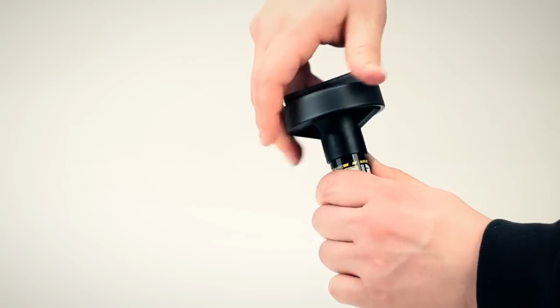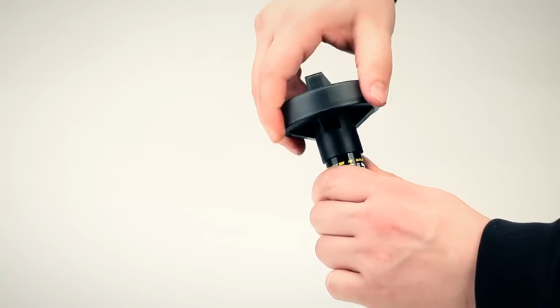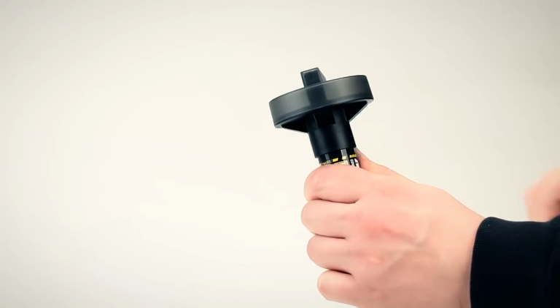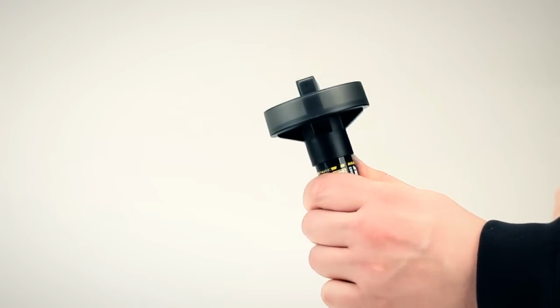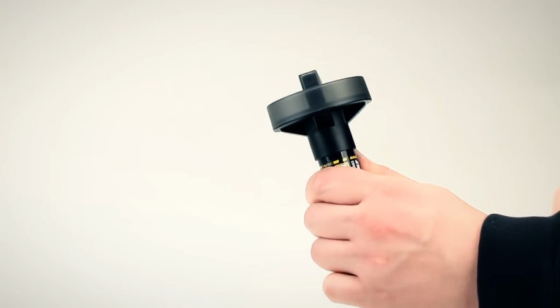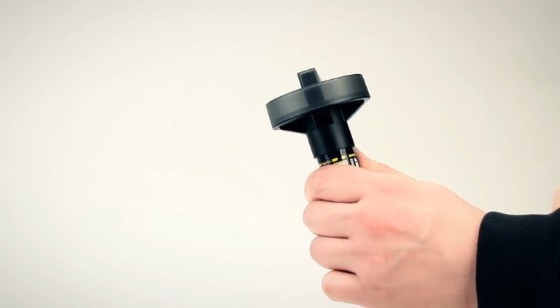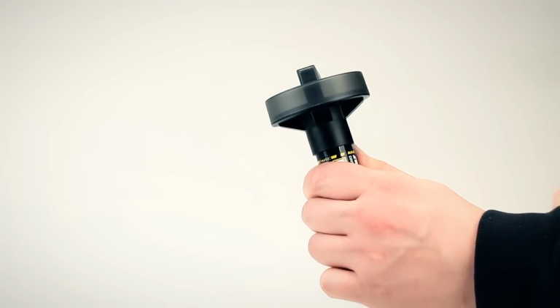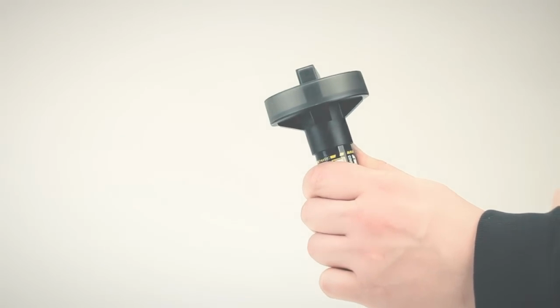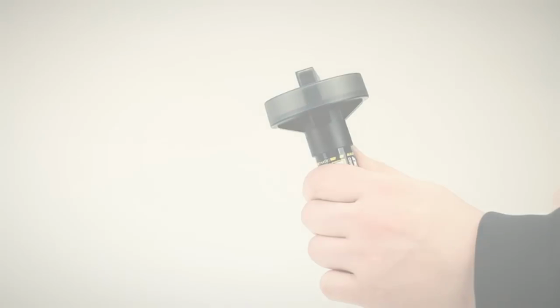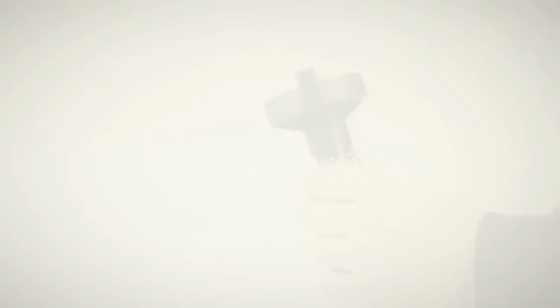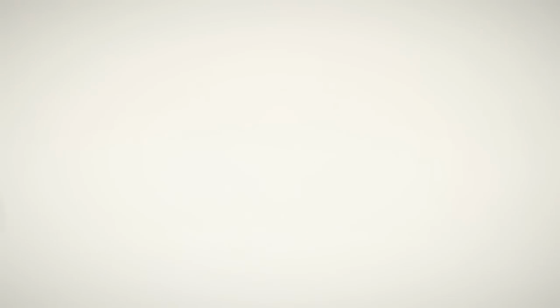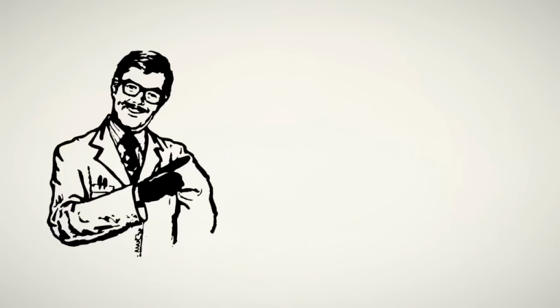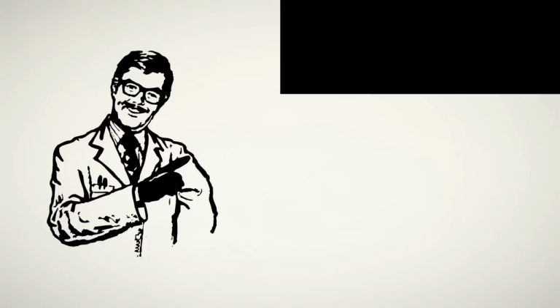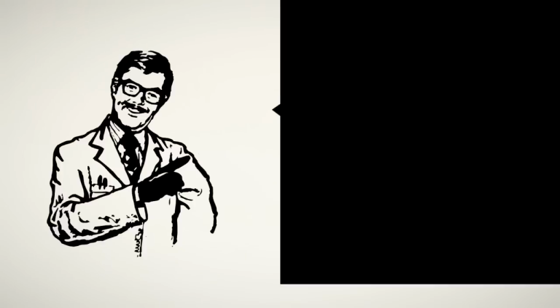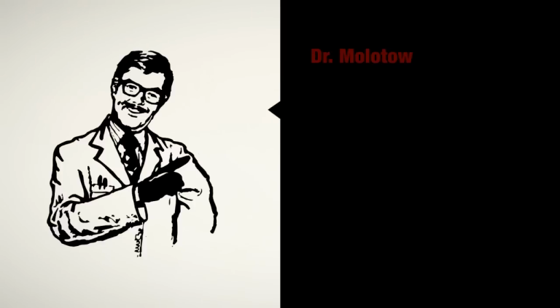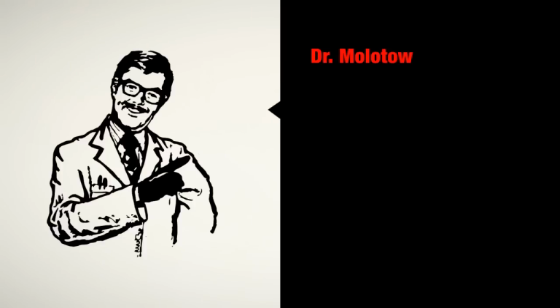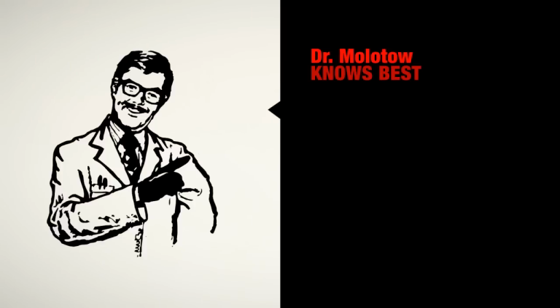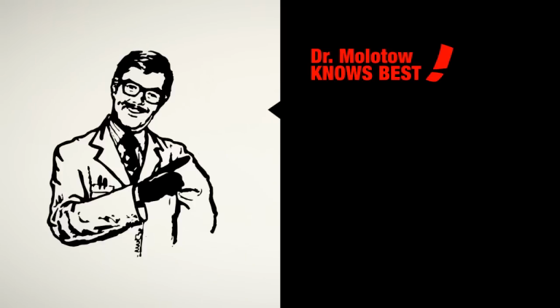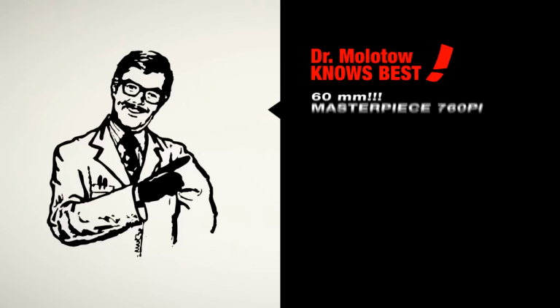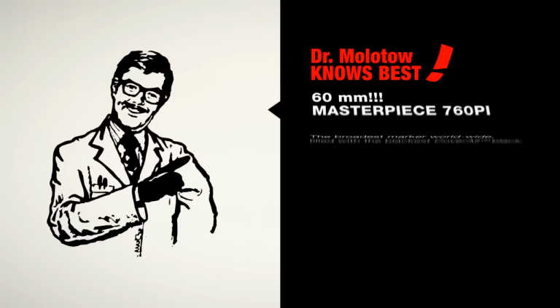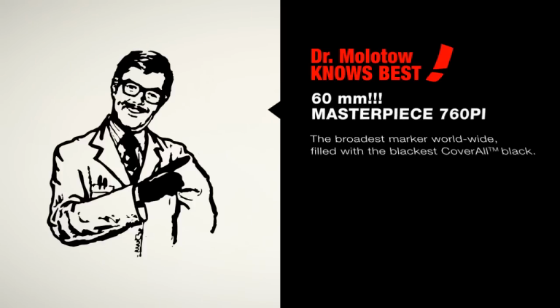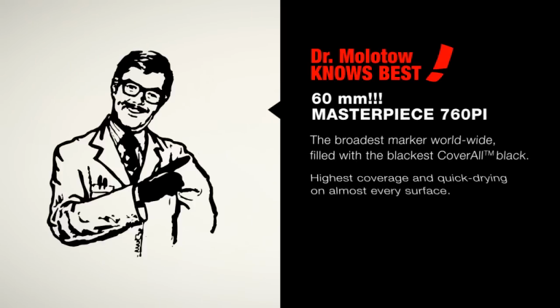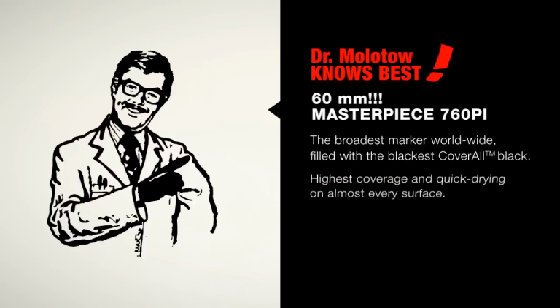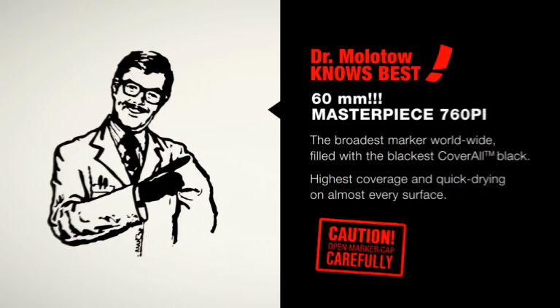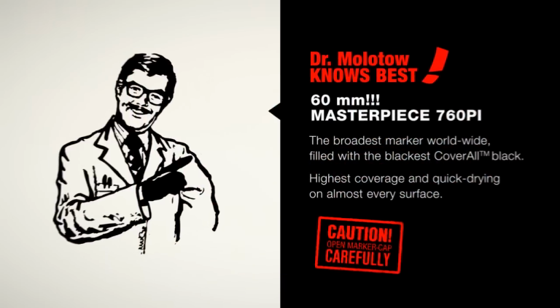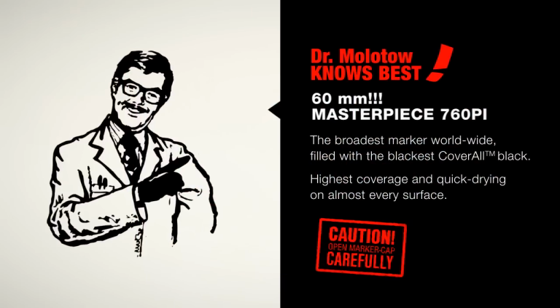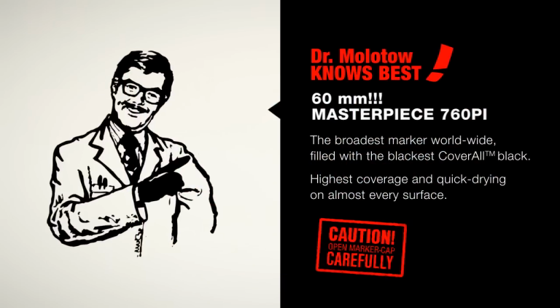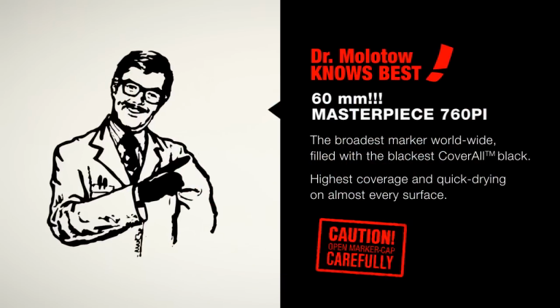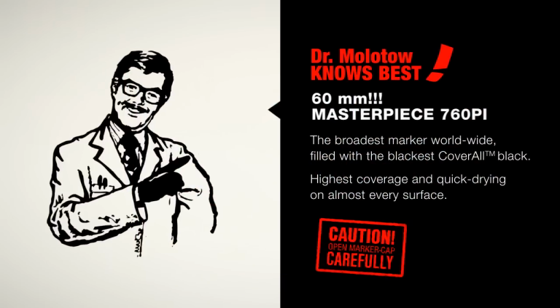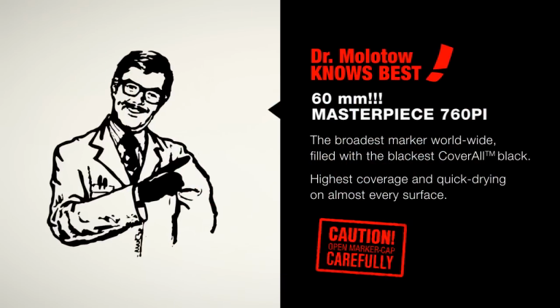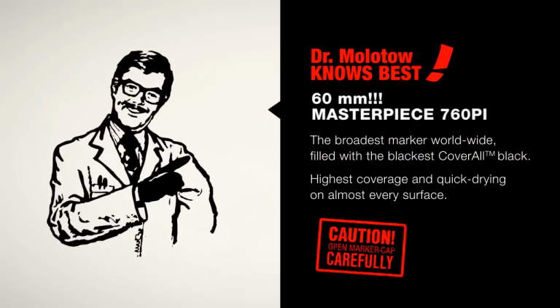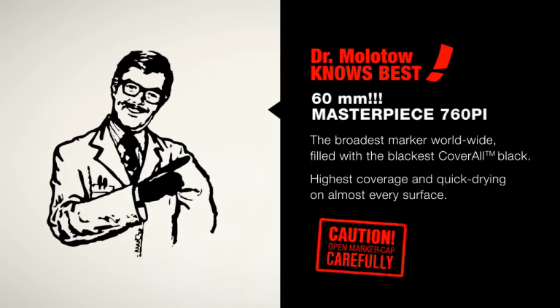And now enjoy your wide range of possibilities and have fun with this awesome writing and painting tool.